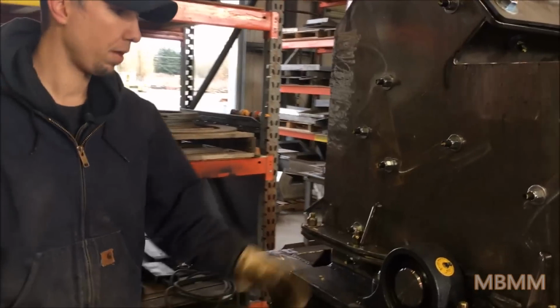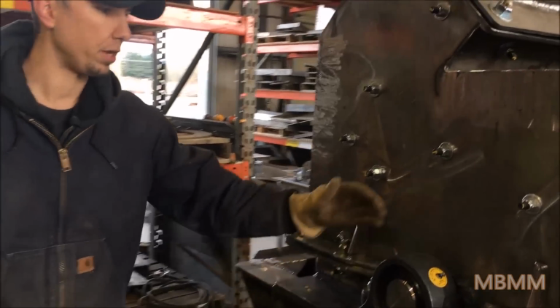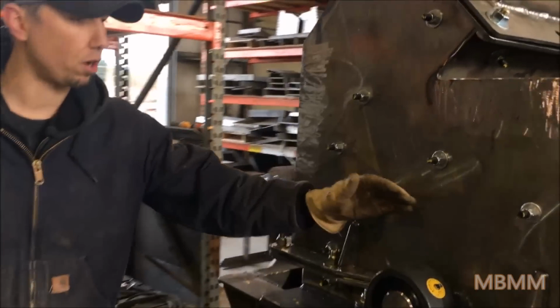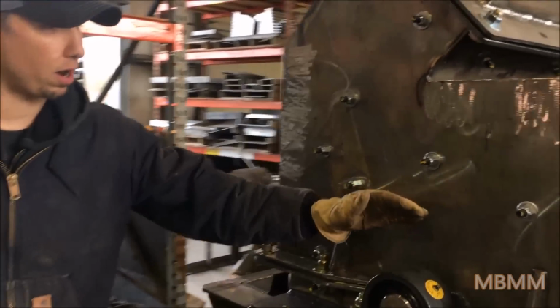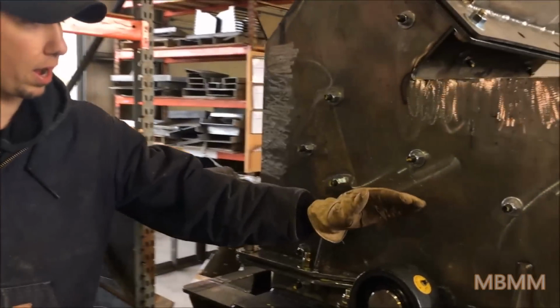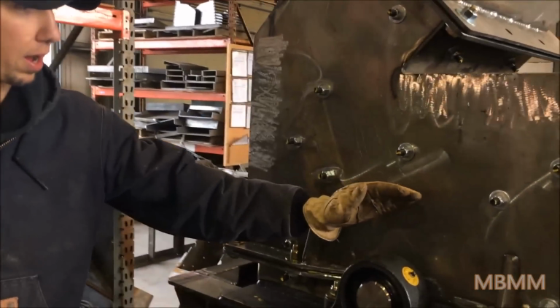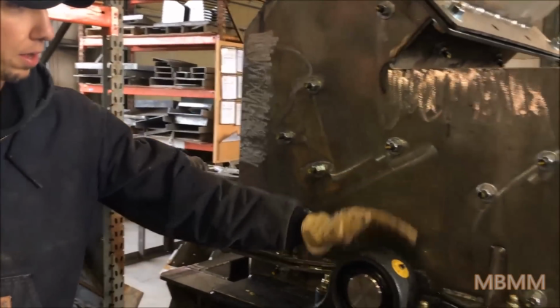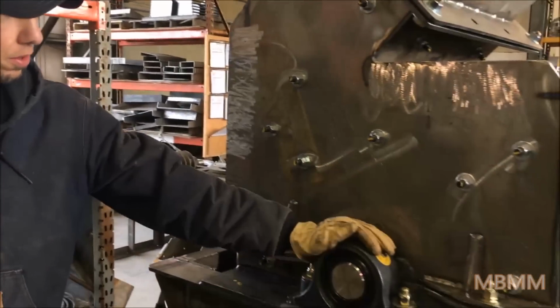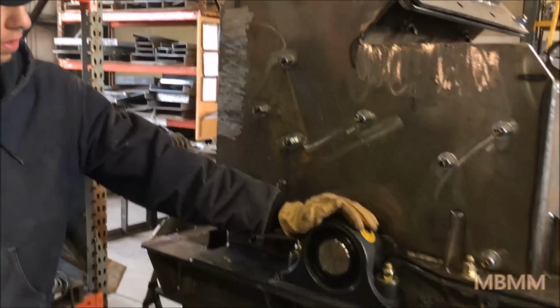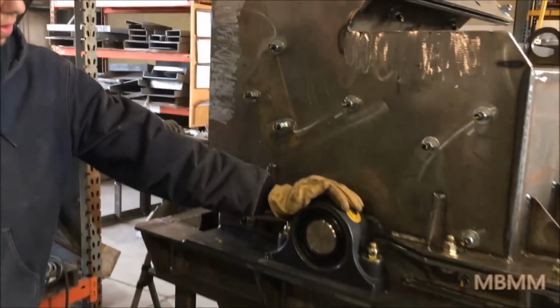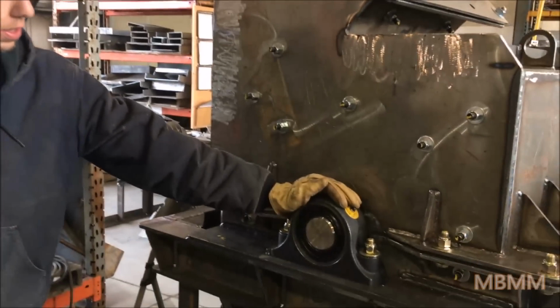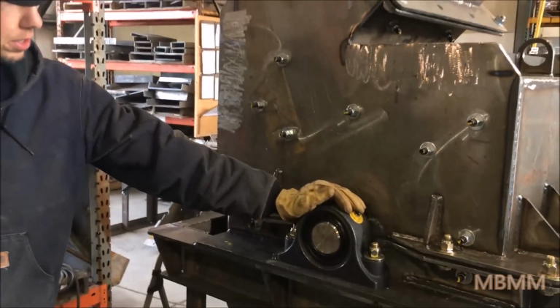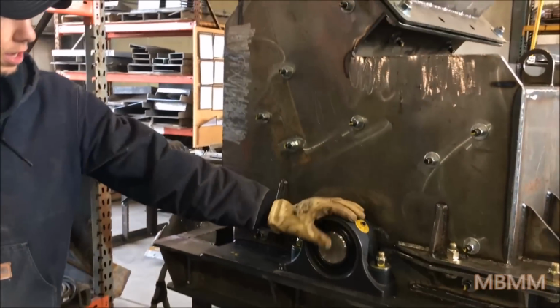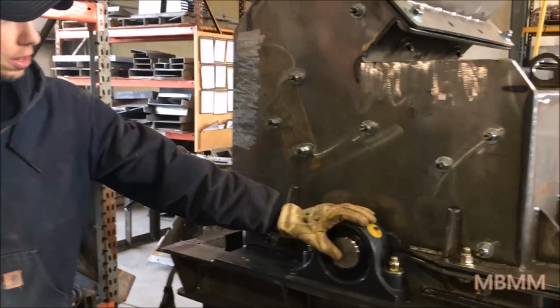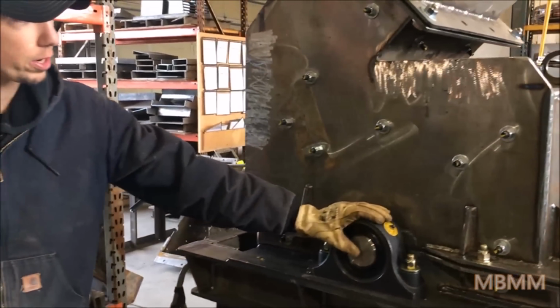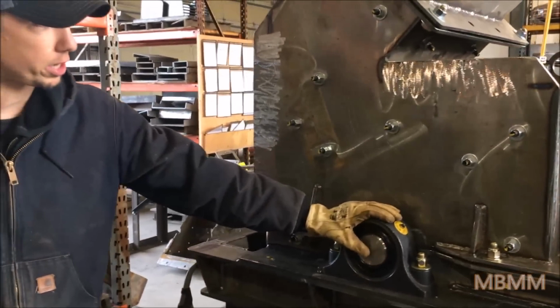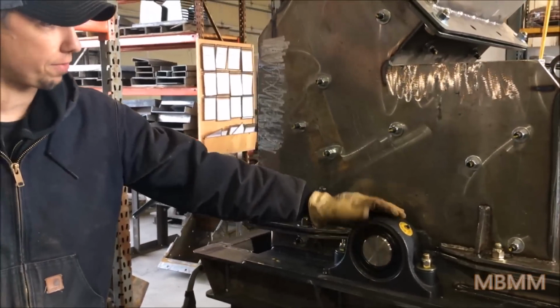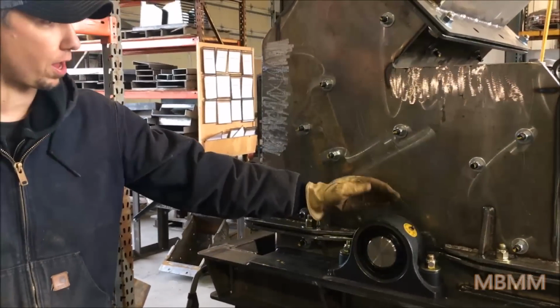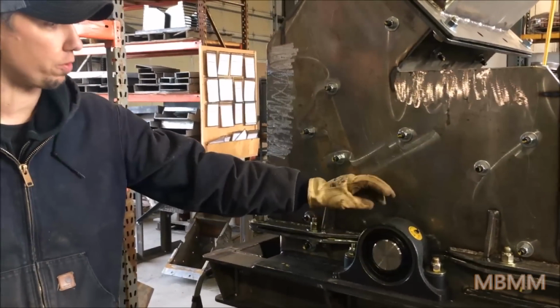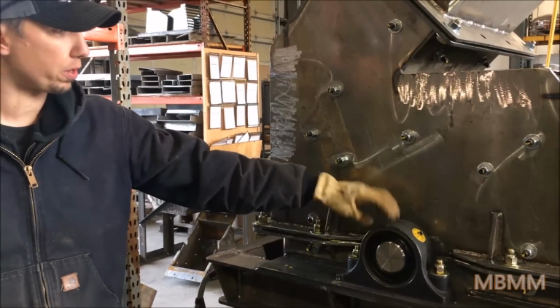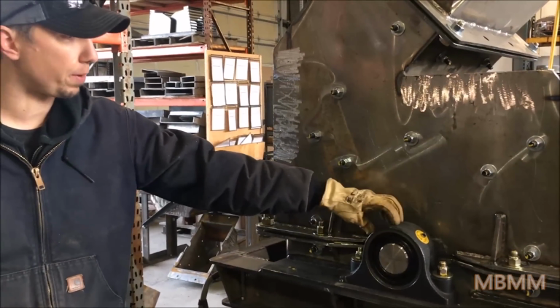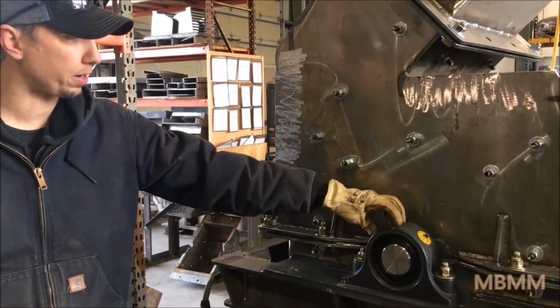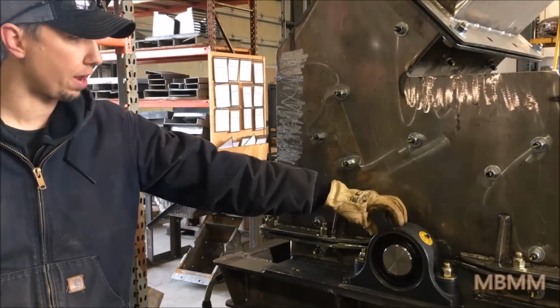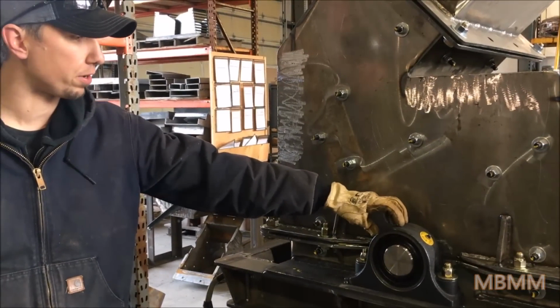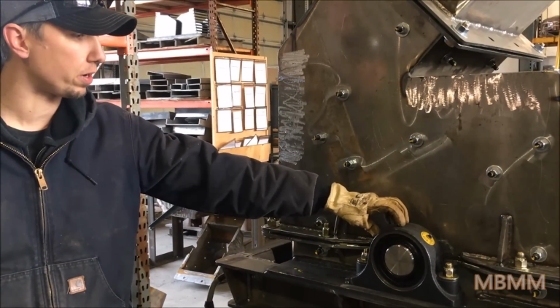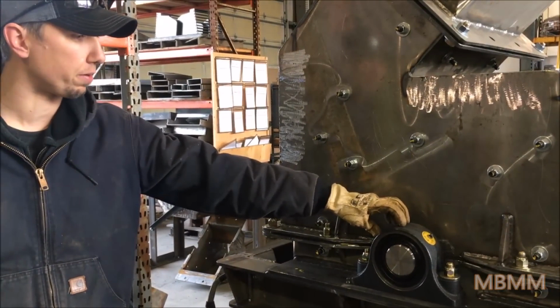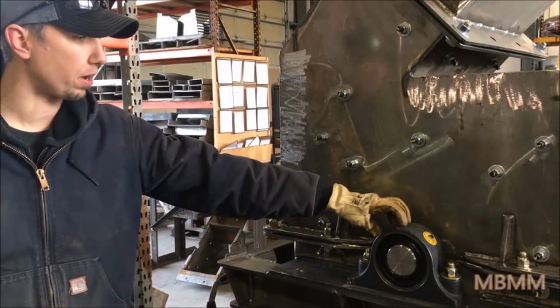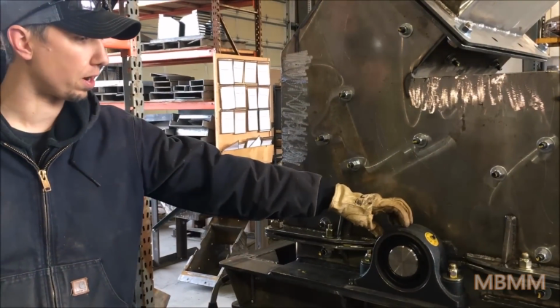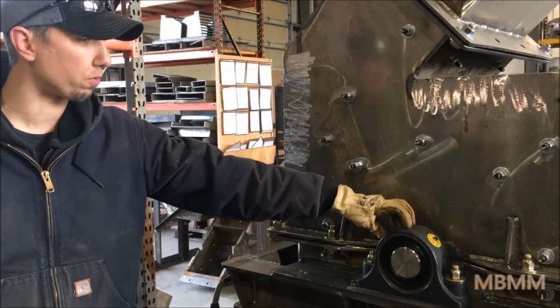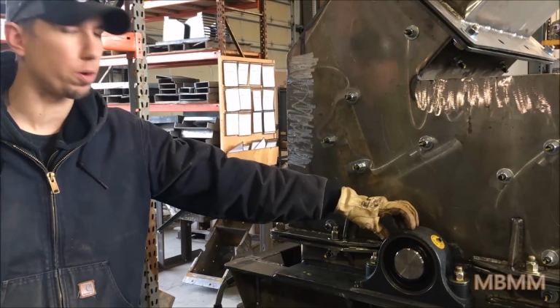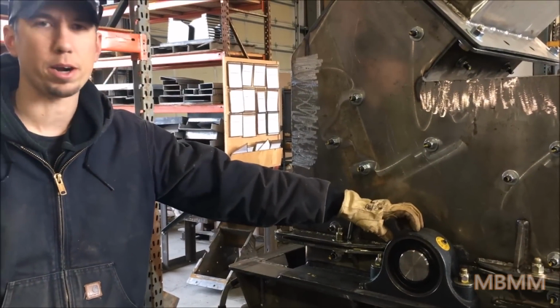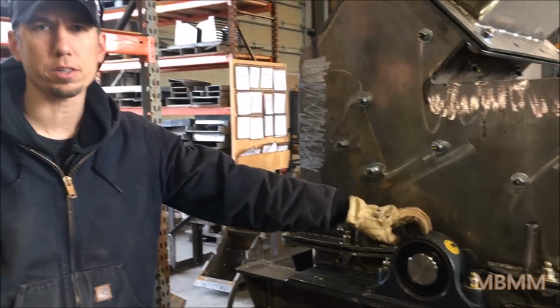It's got a 3 inch shaft on it with big heavy duty roller bearings.